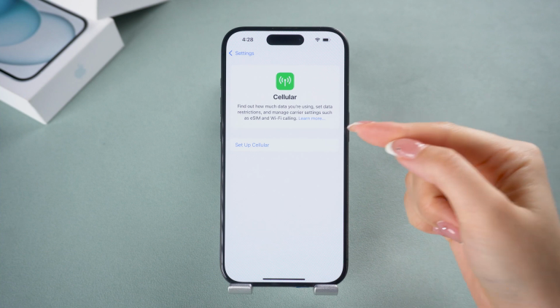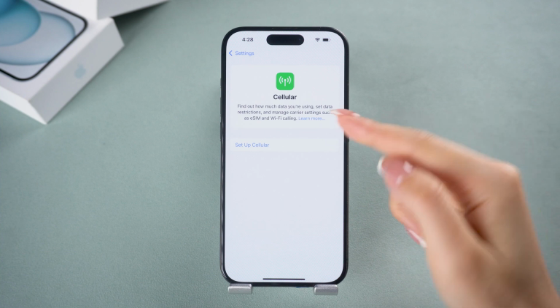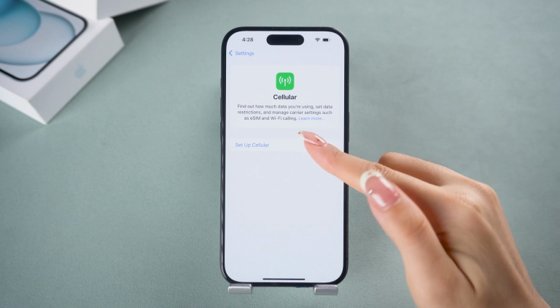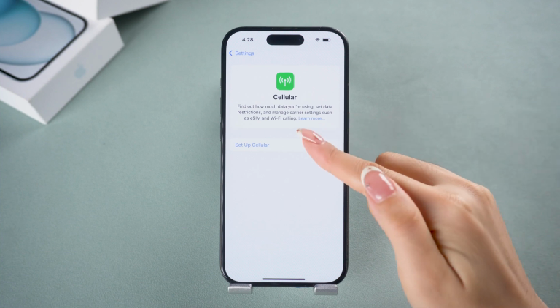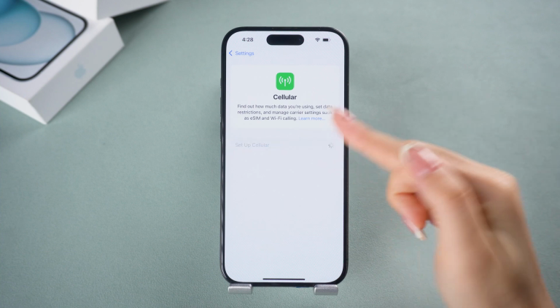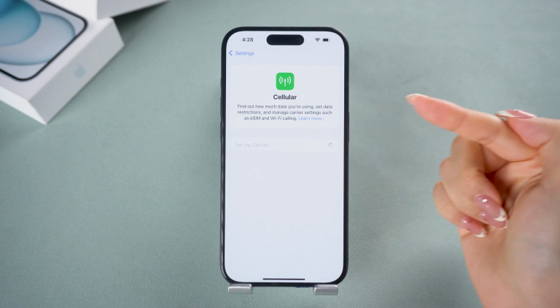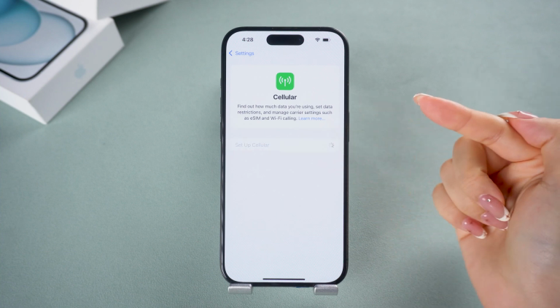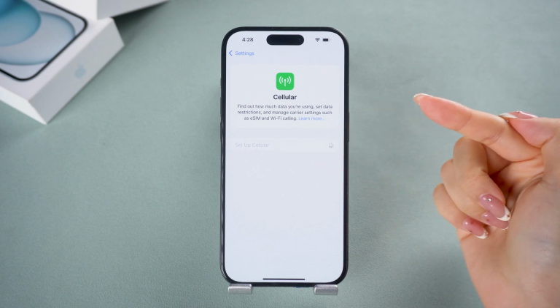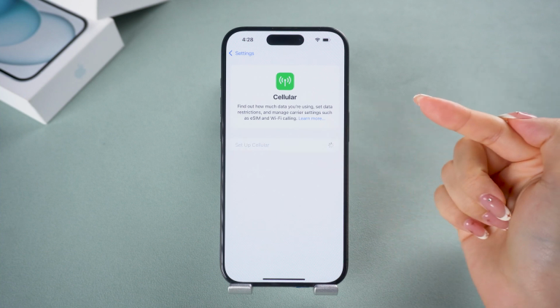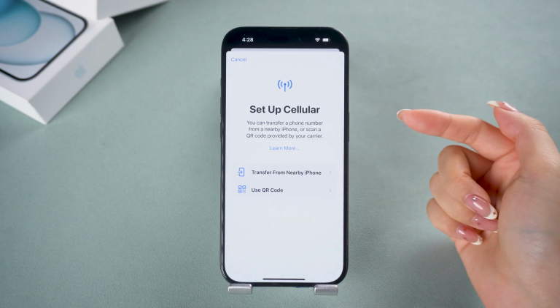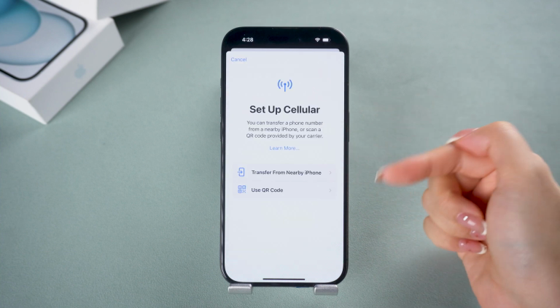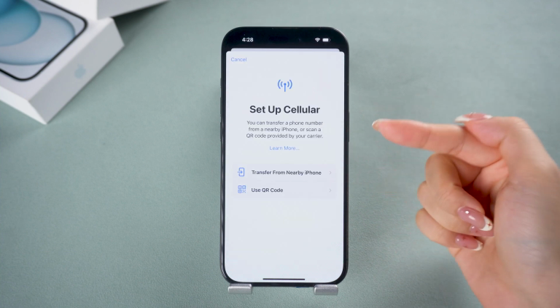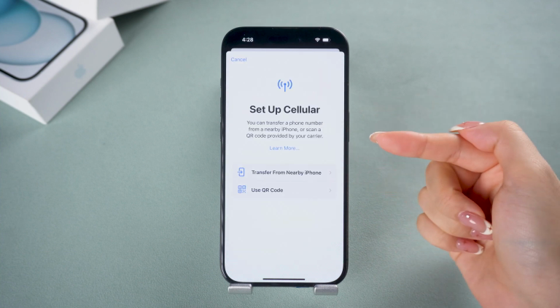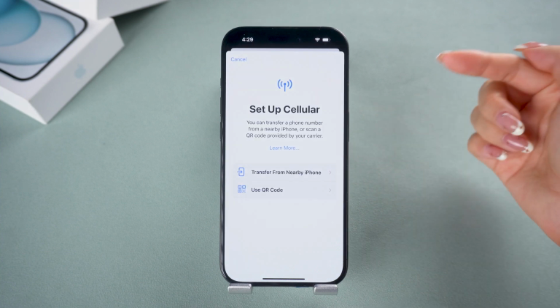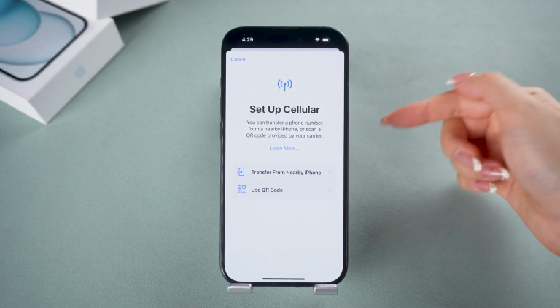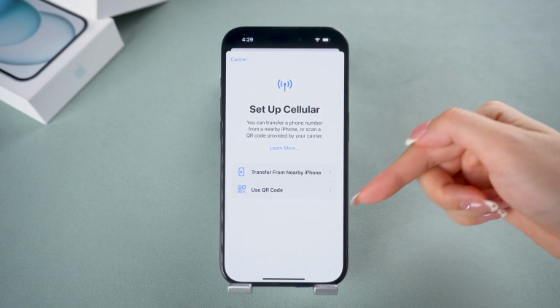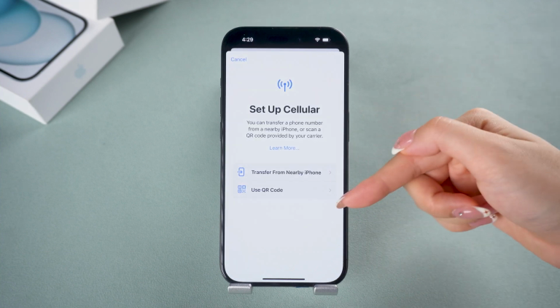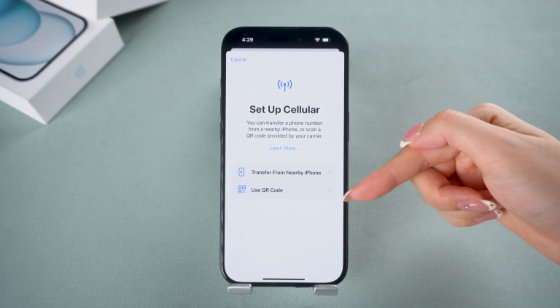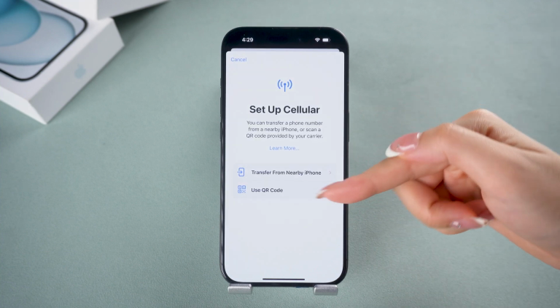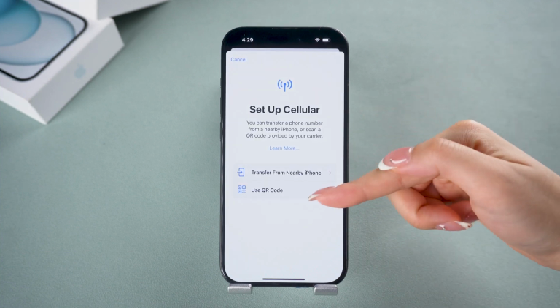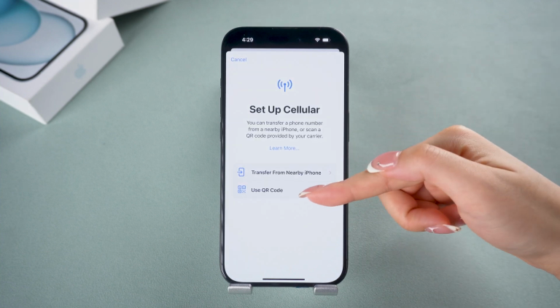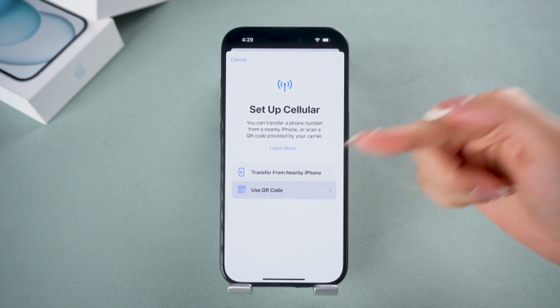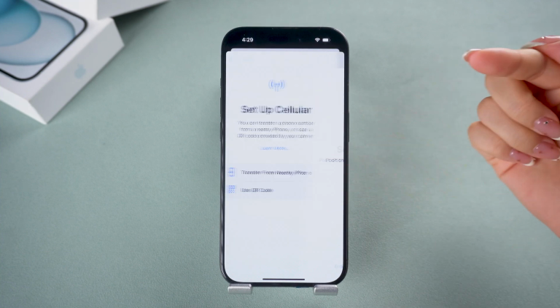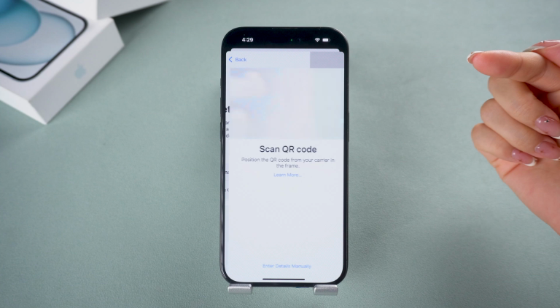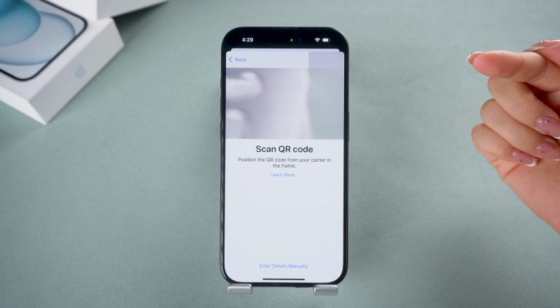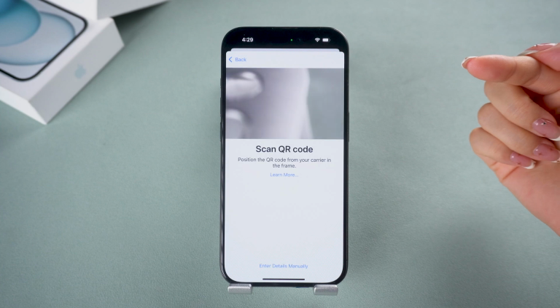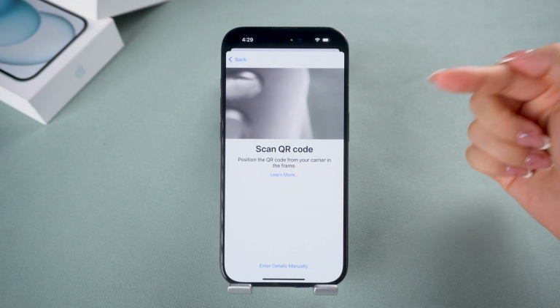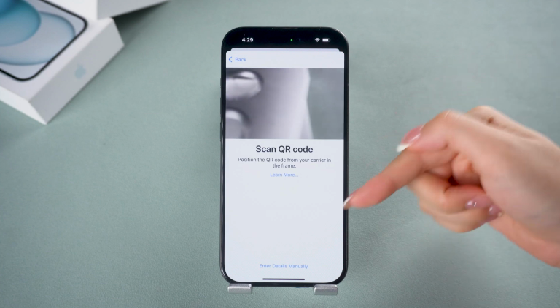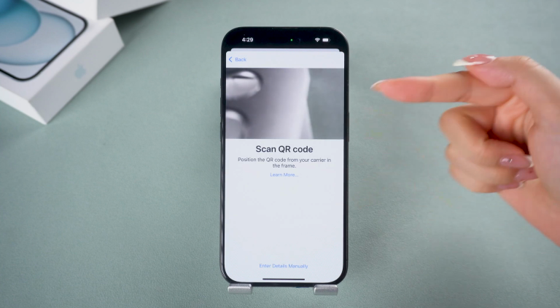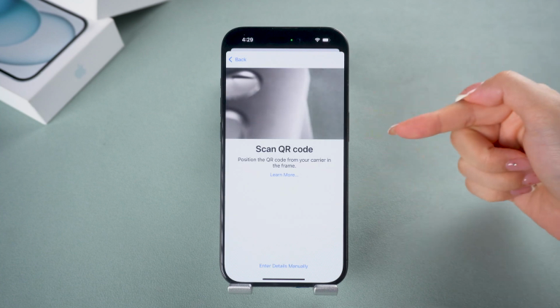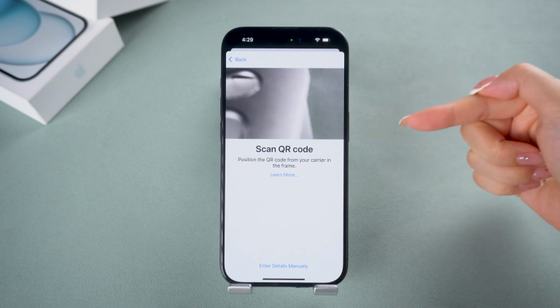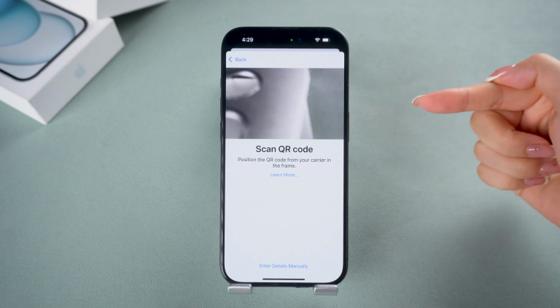If nearby iPhone transfer didn't work, you can choose to scan the eSIM code manually. One of these methods should do the trick.